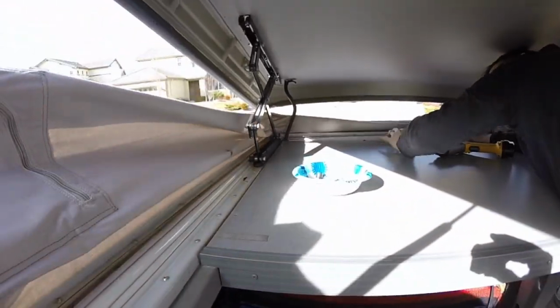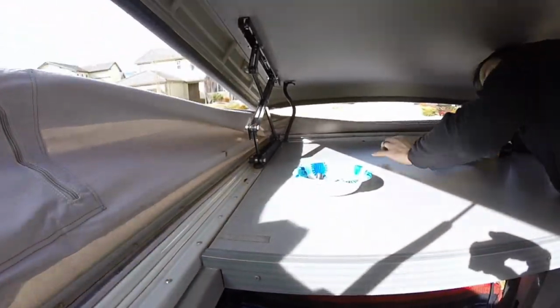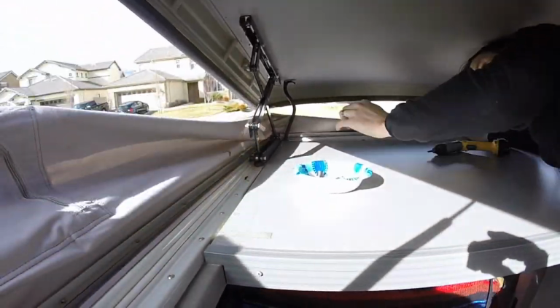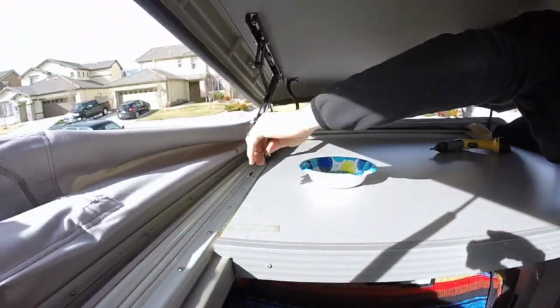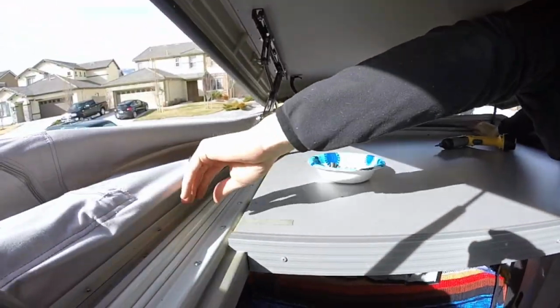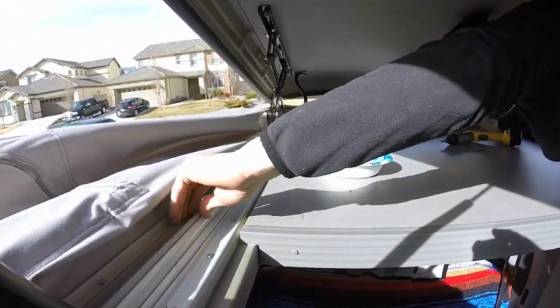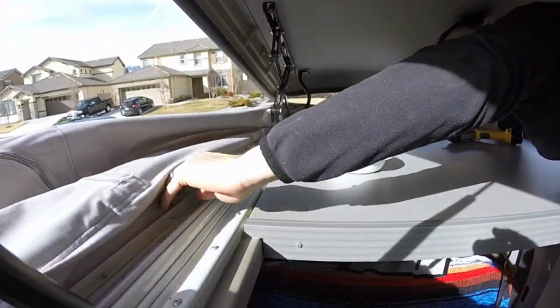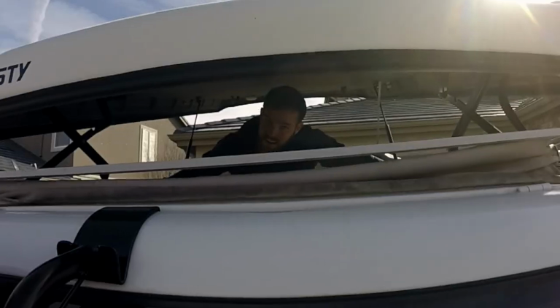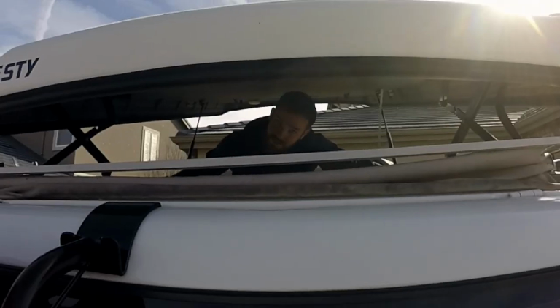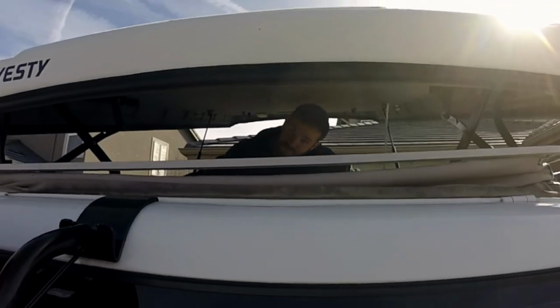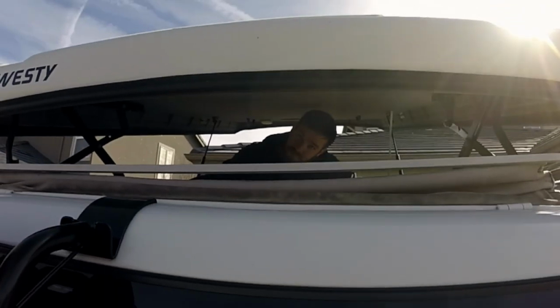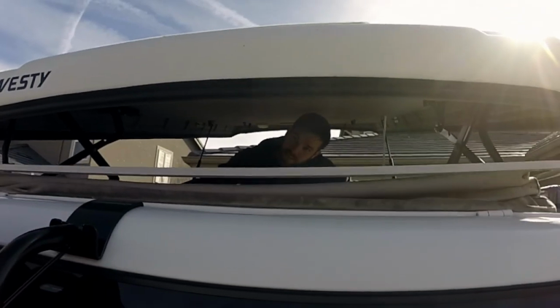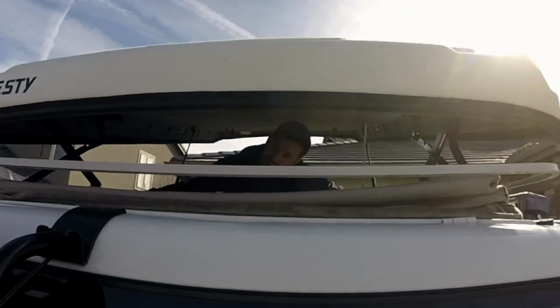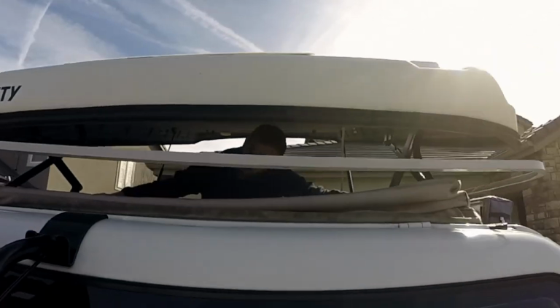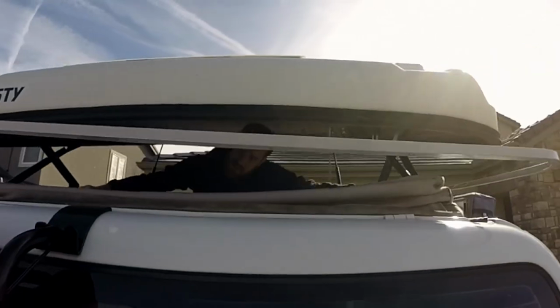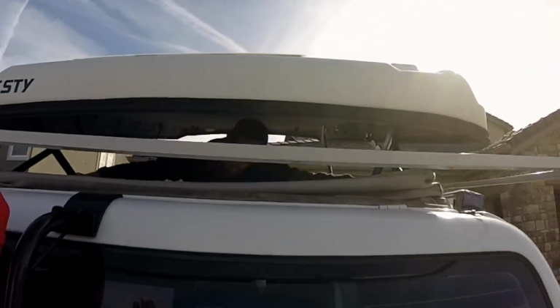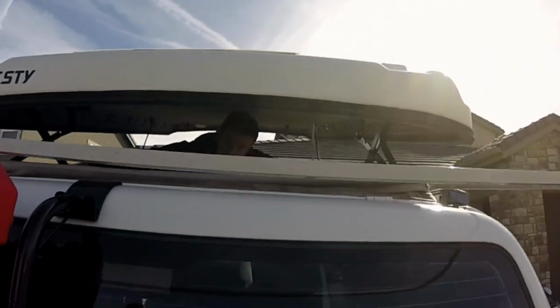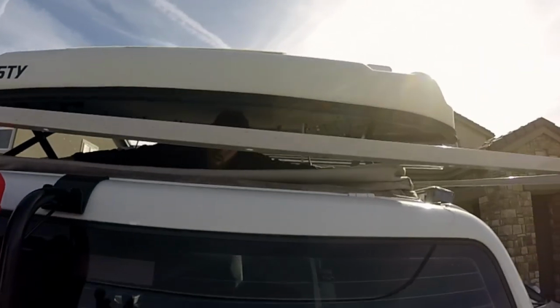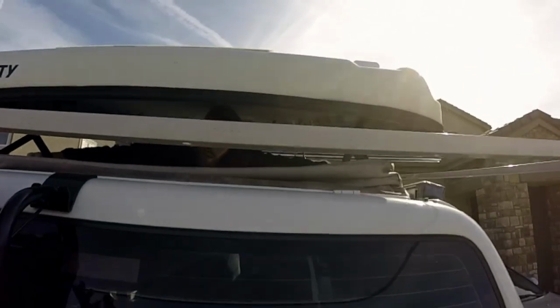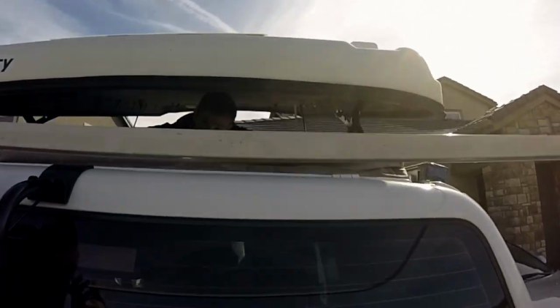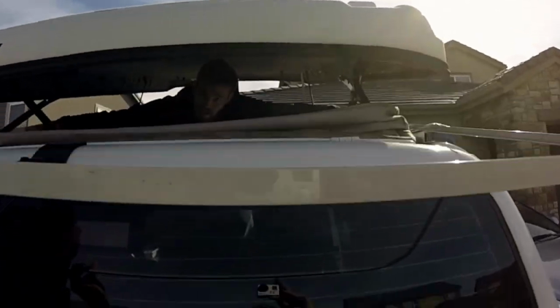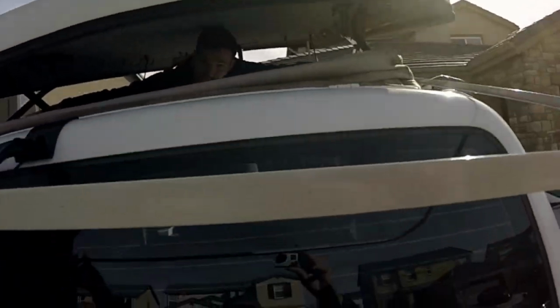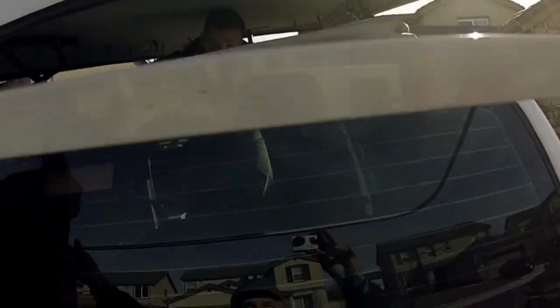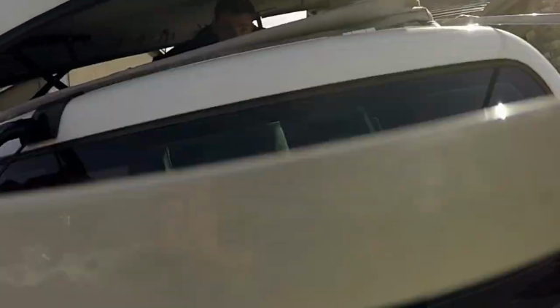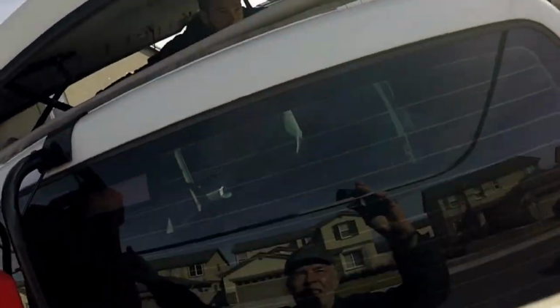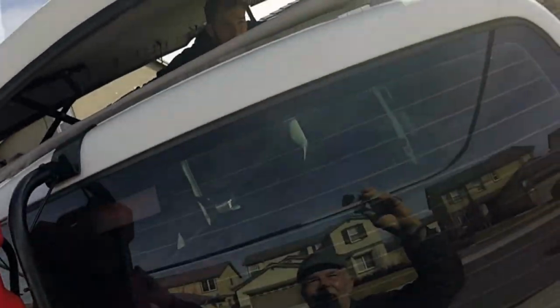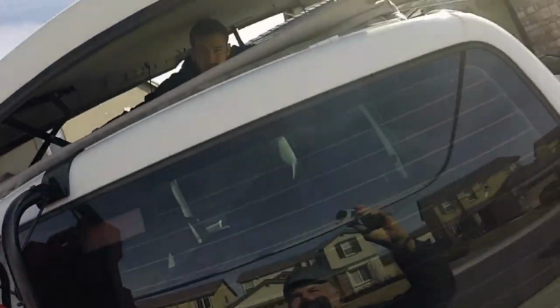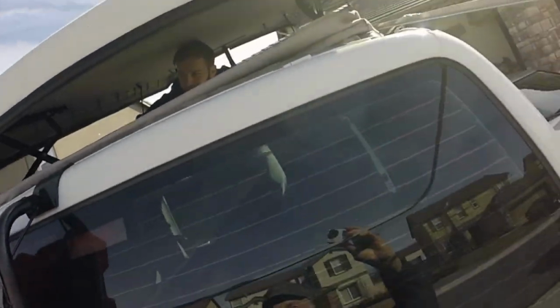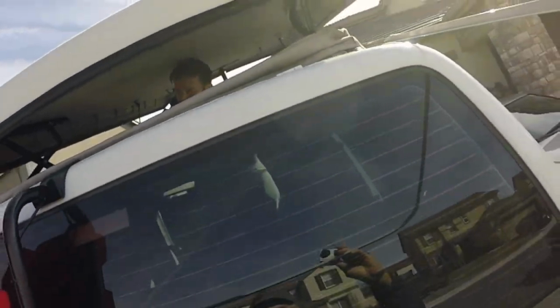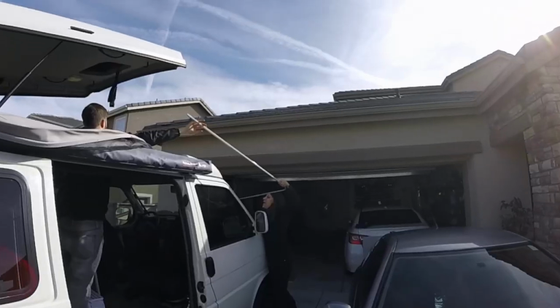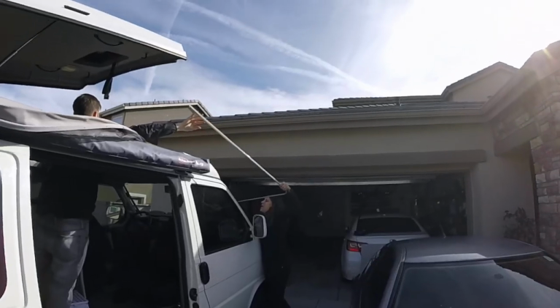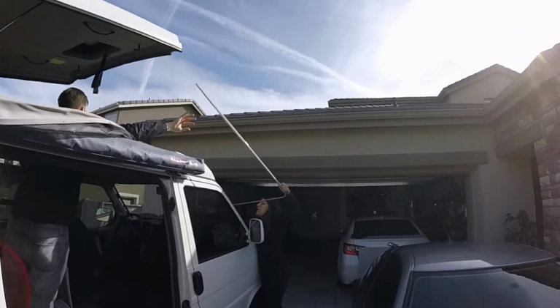Brackets are coming off. Ready? Yep. Here it comes — here comes the bracket.